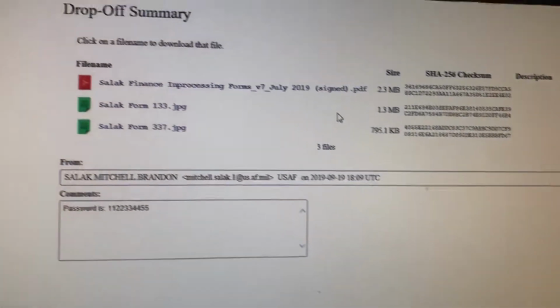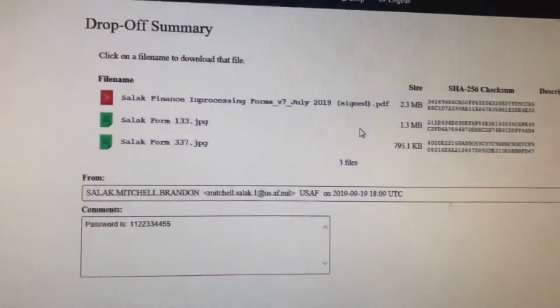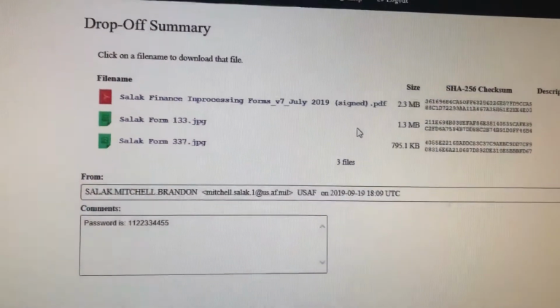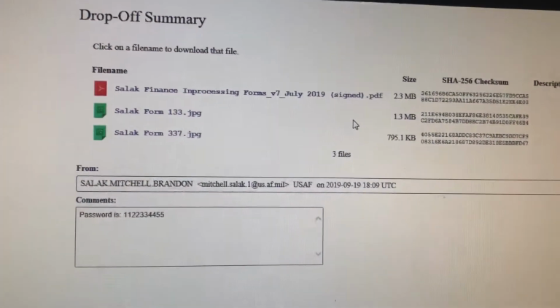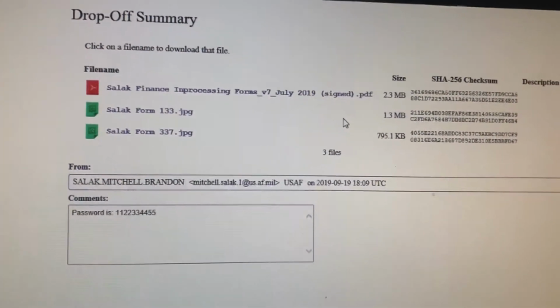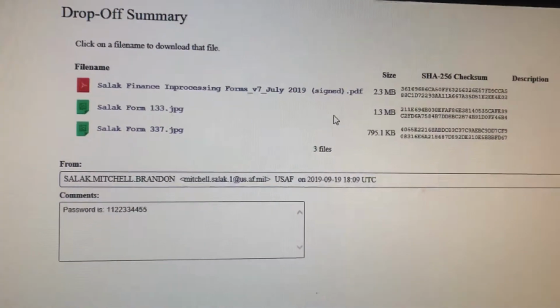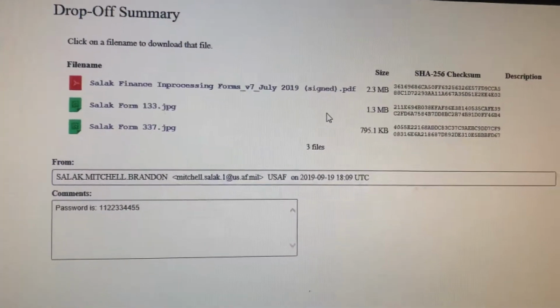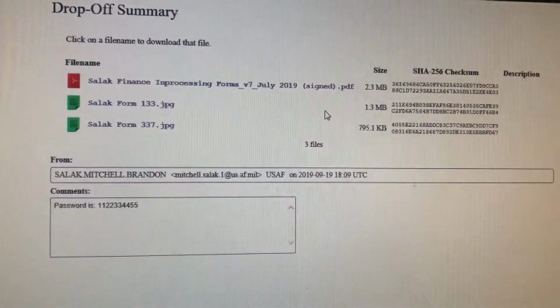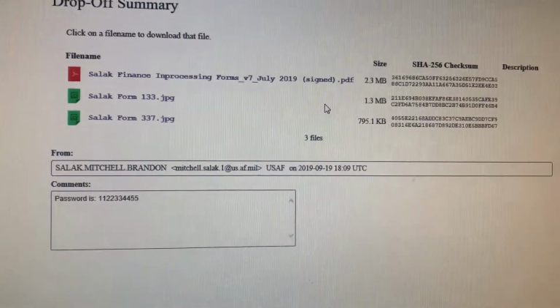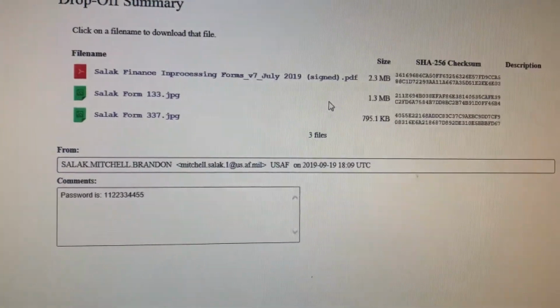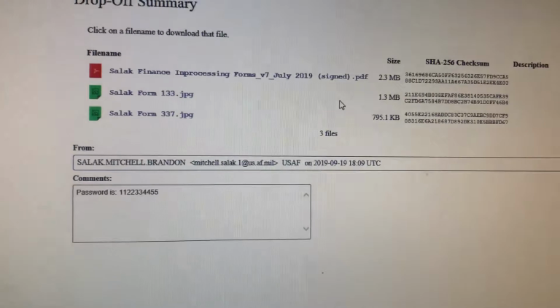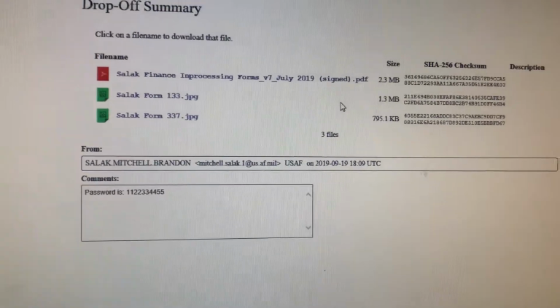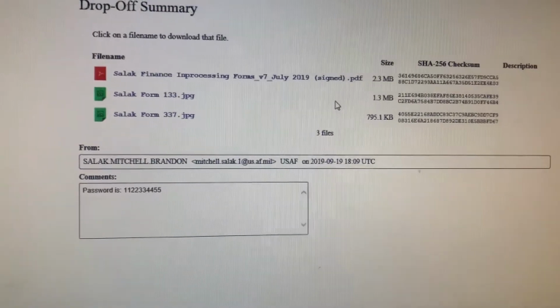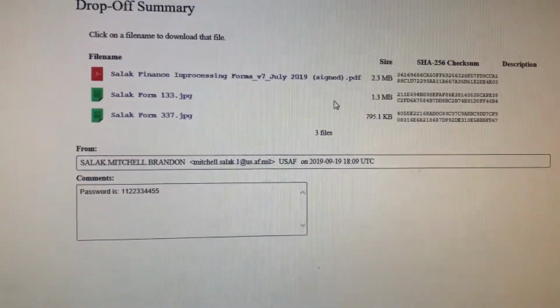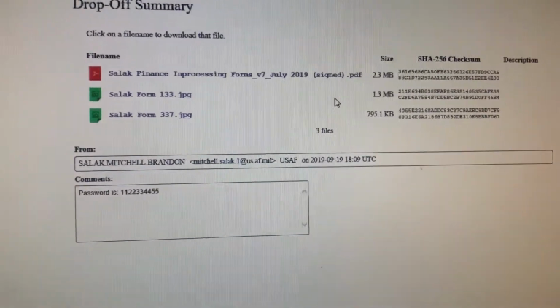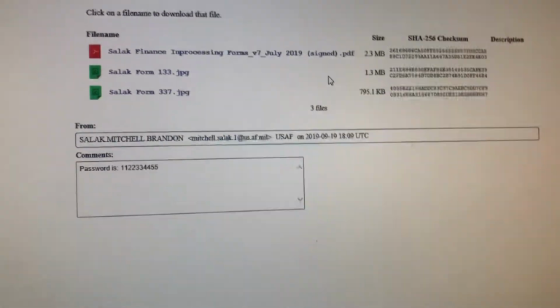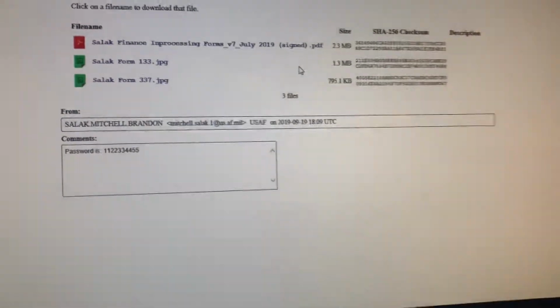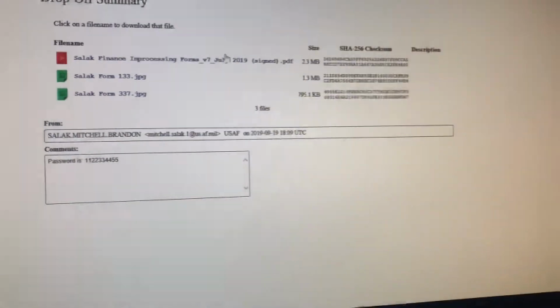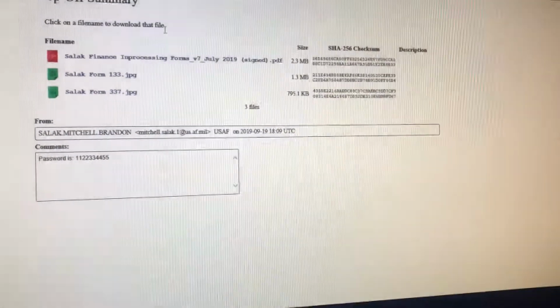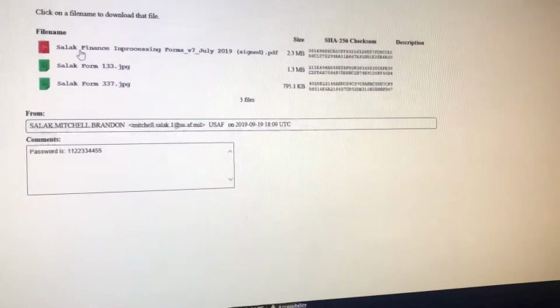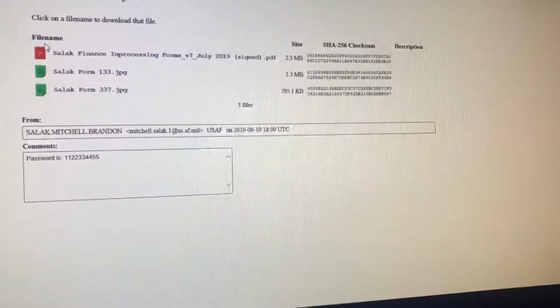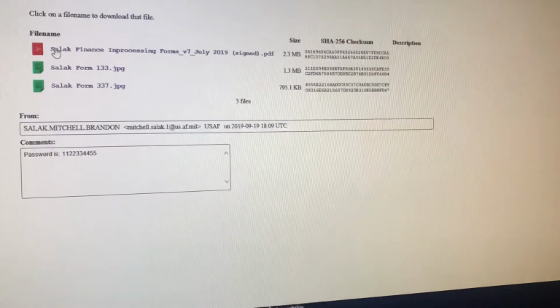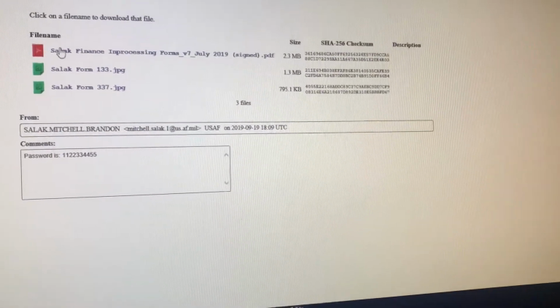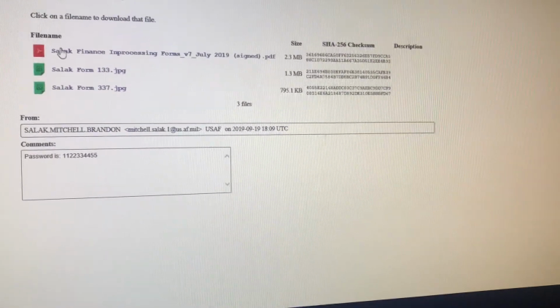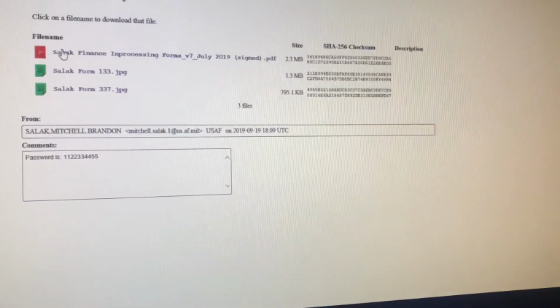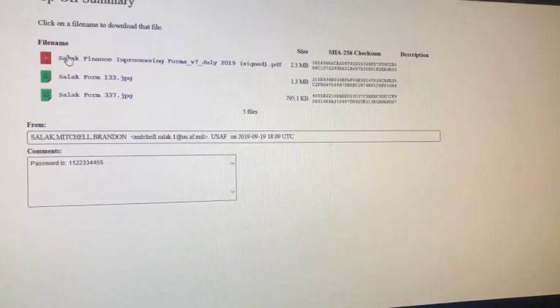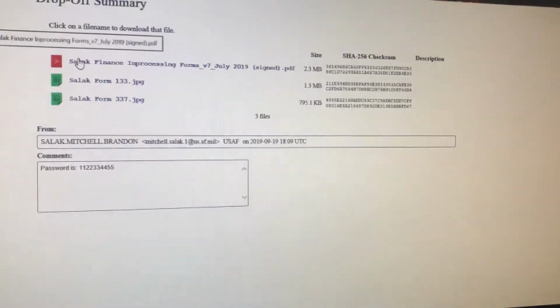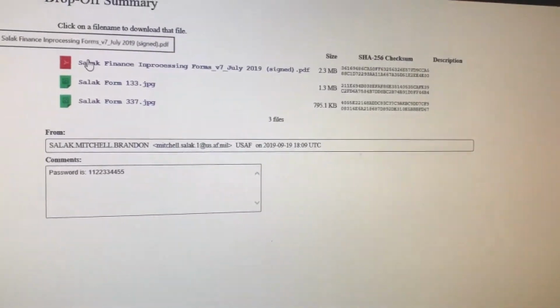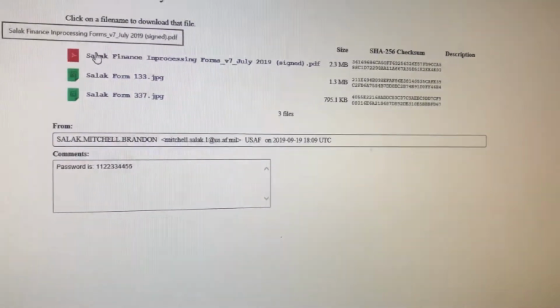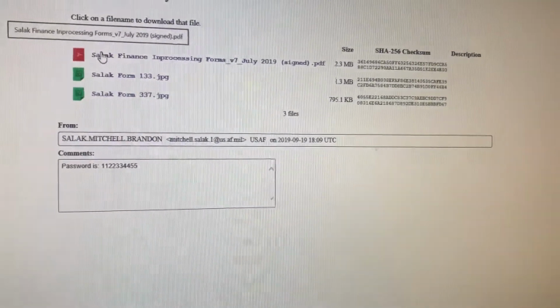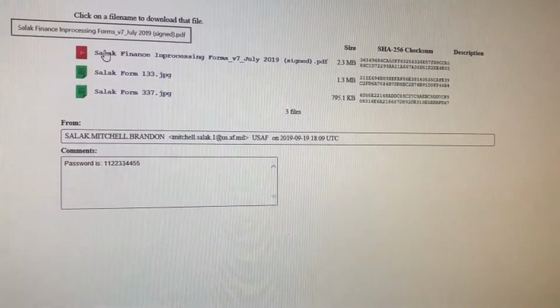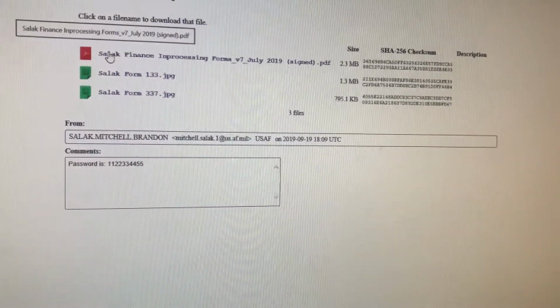Here are the items that were delivered to me, and now I'm just going to download each one.